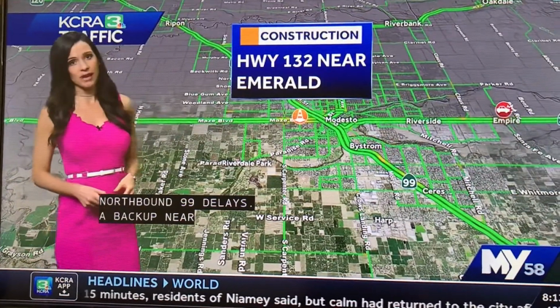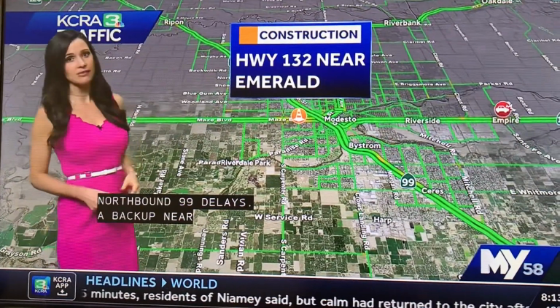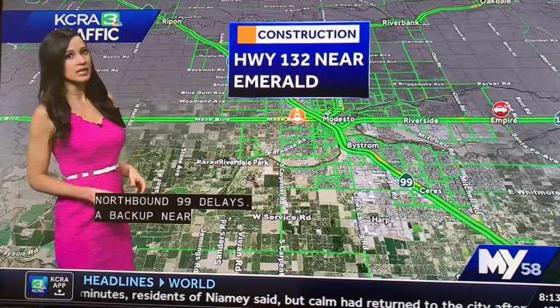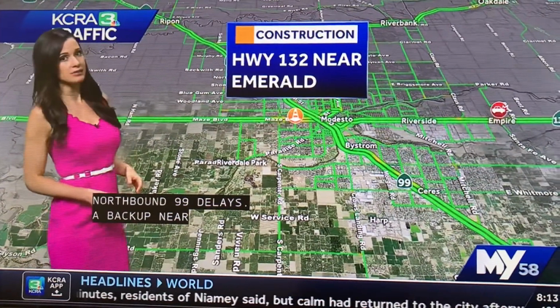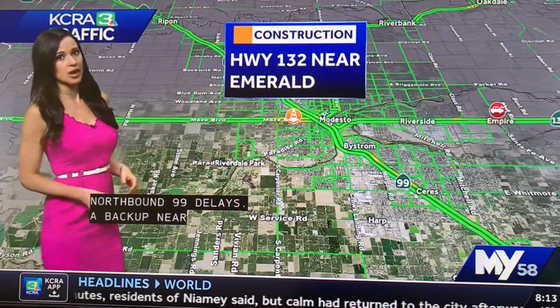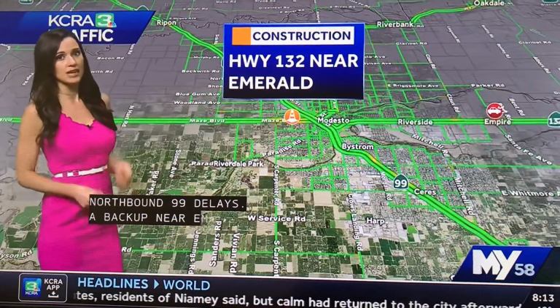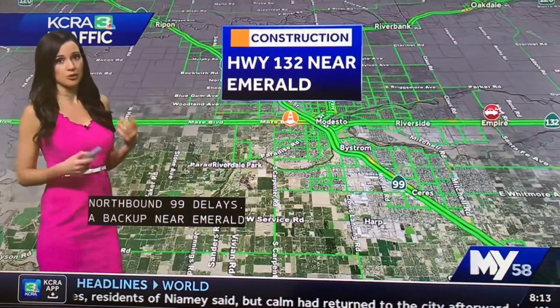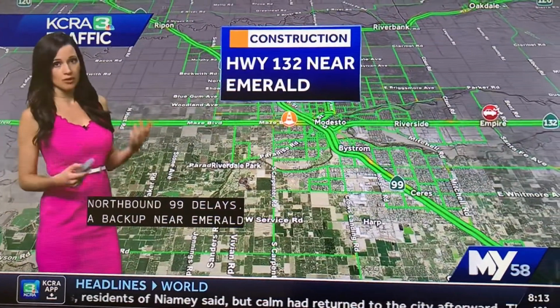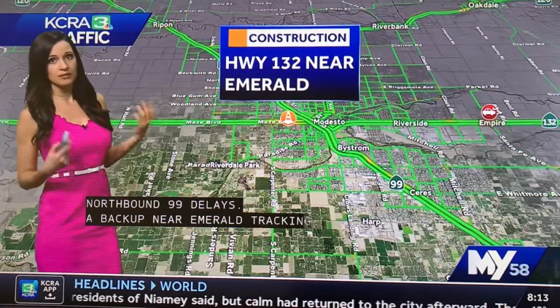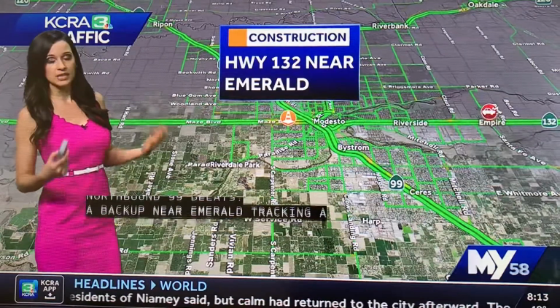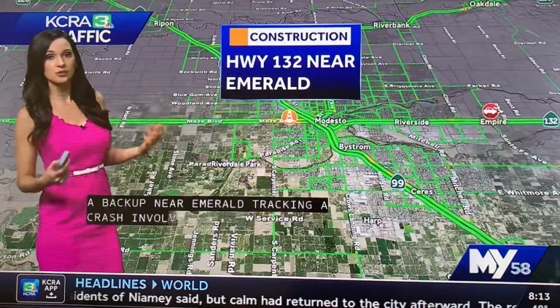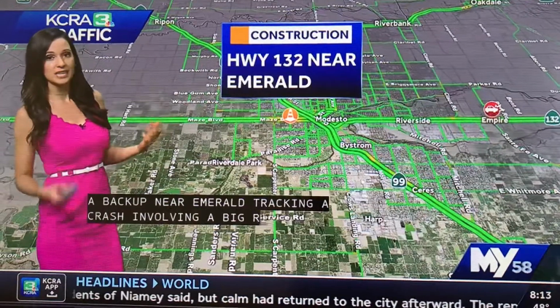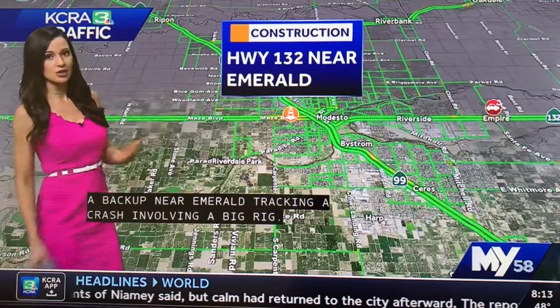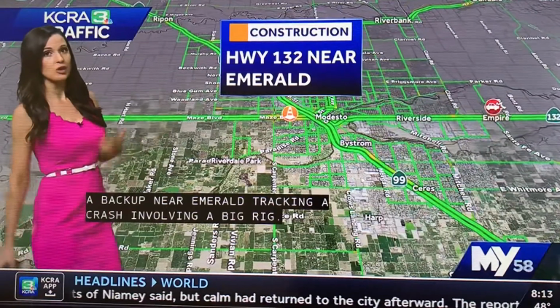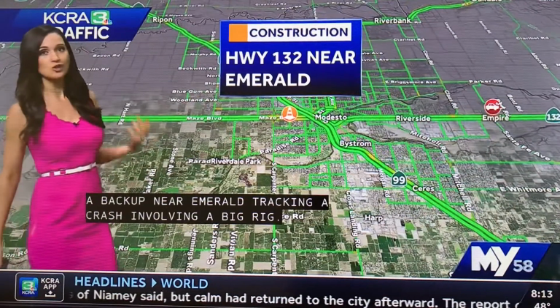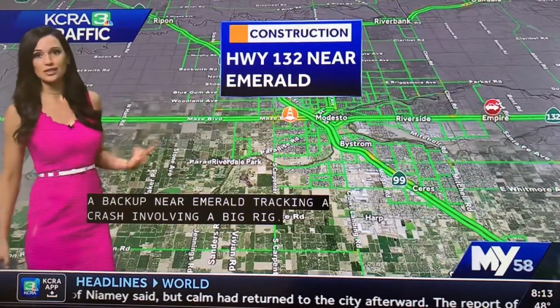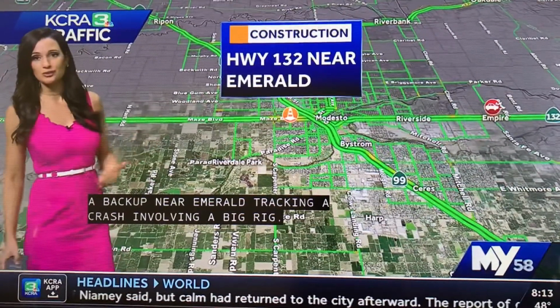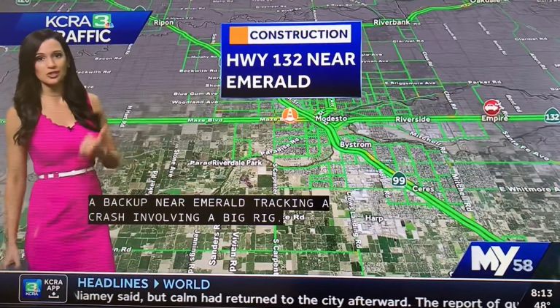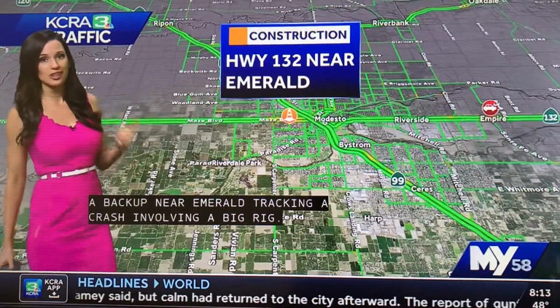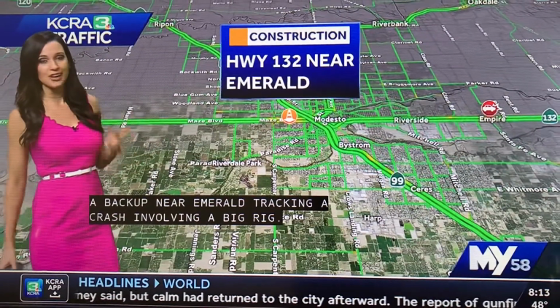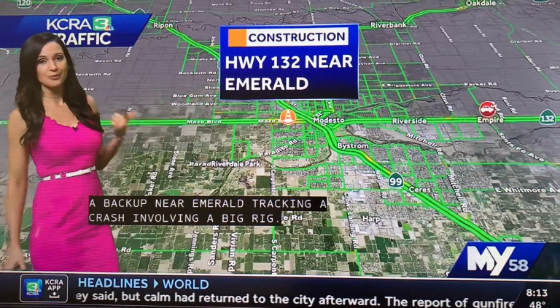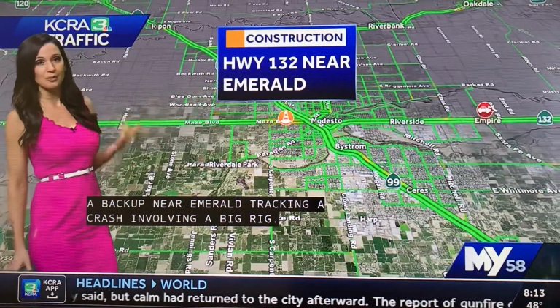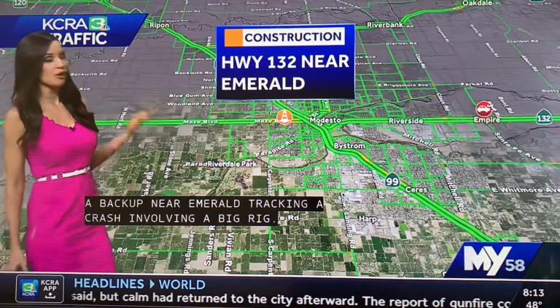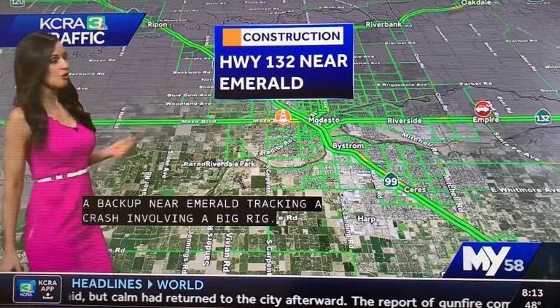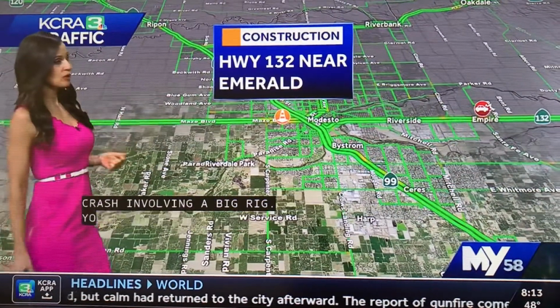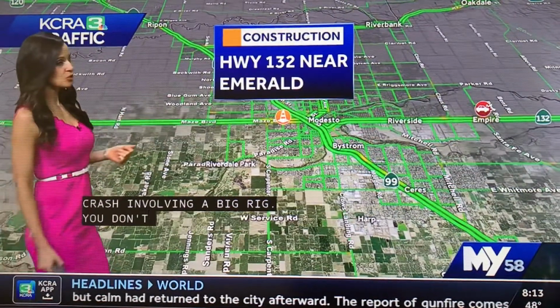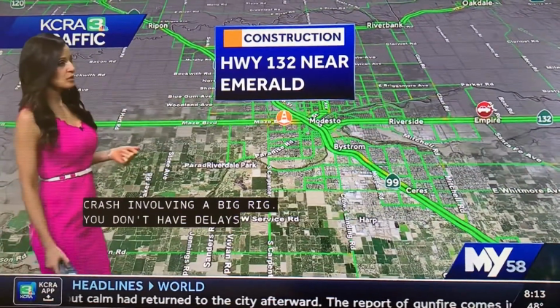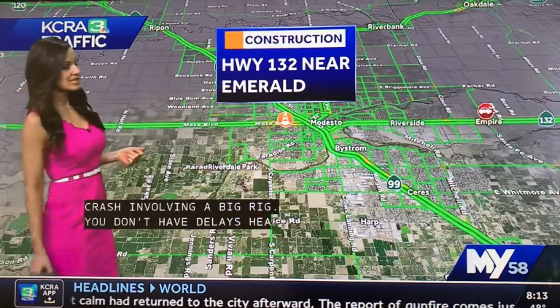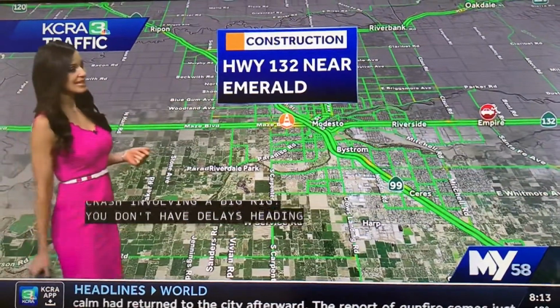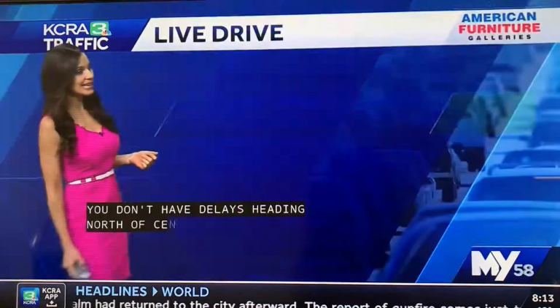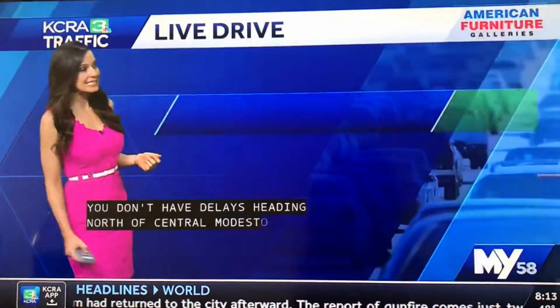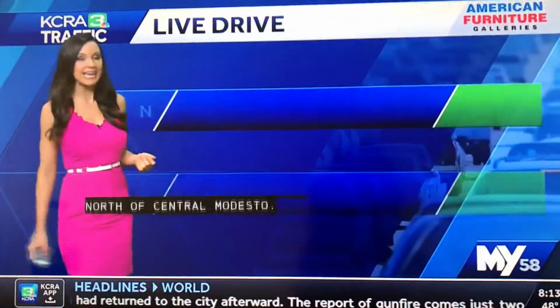You don't have delays if you're heading north of central Modesto, trying to reach Salida, rolling all the way toward Highway 99.